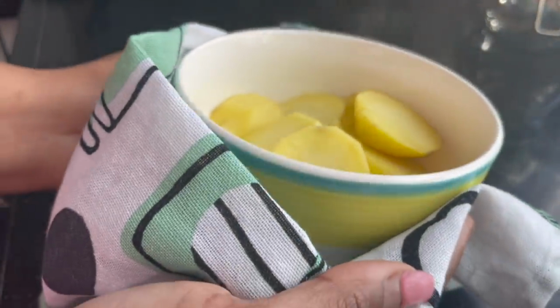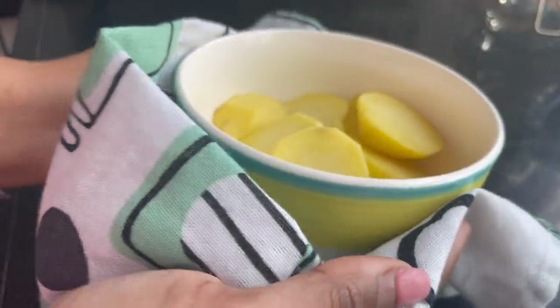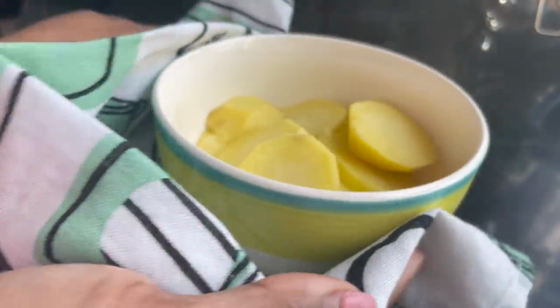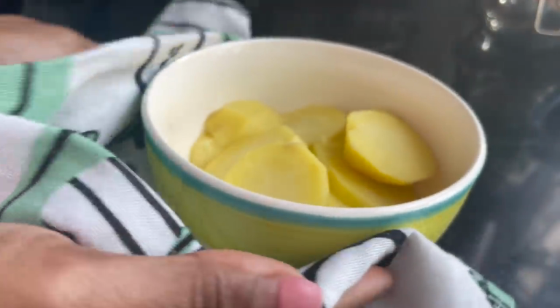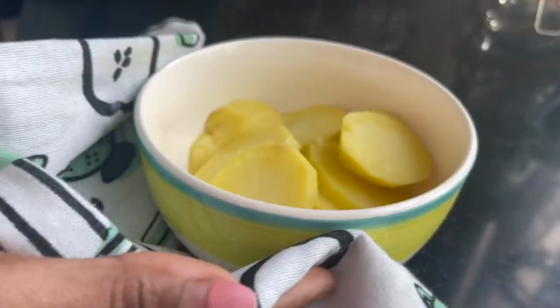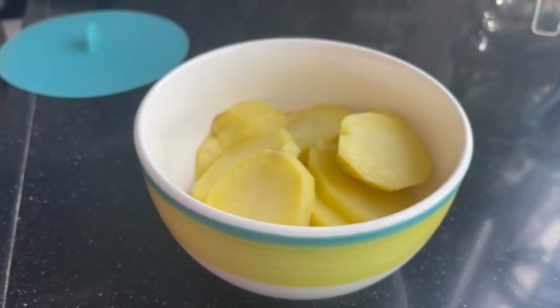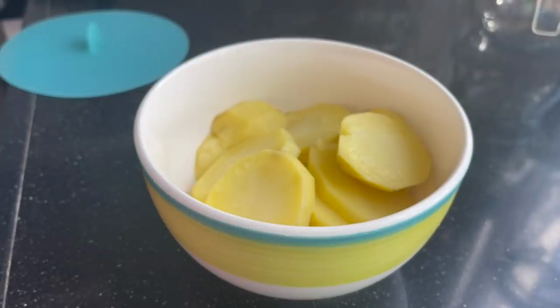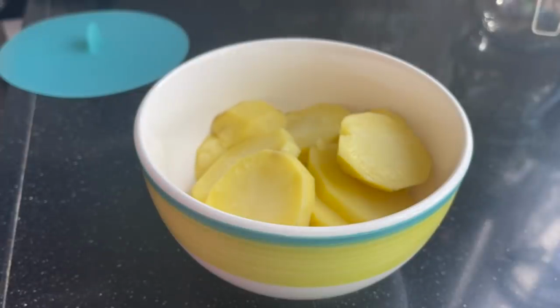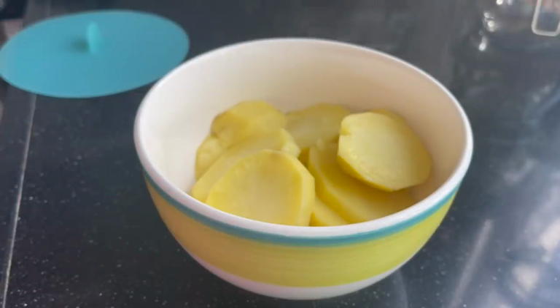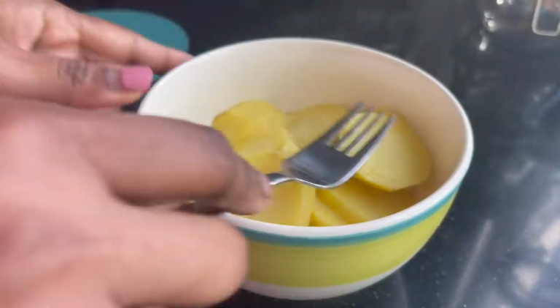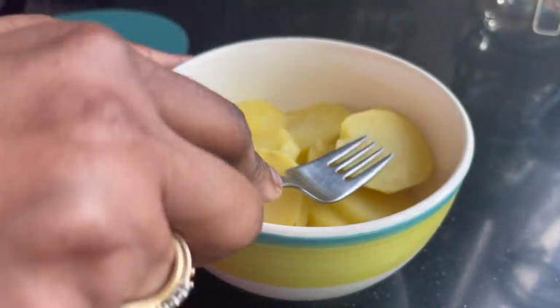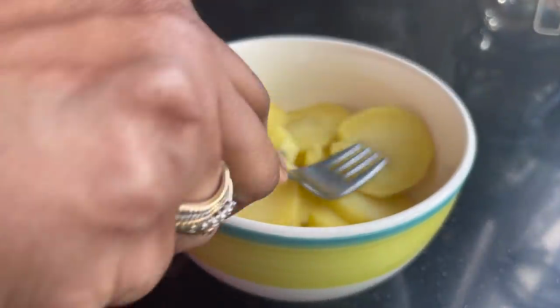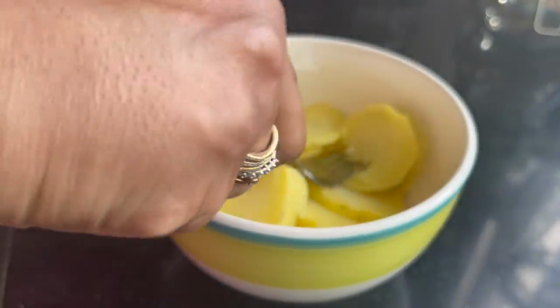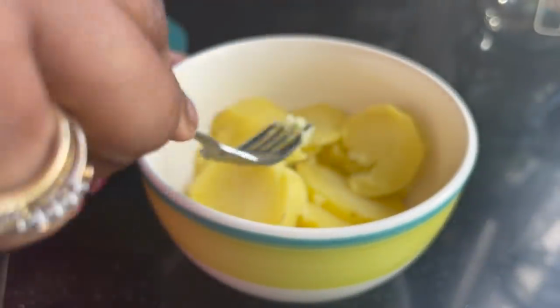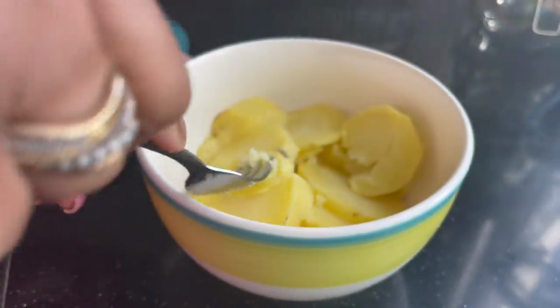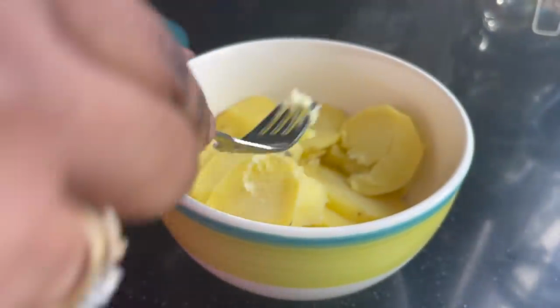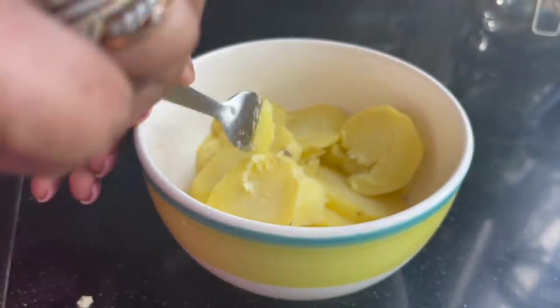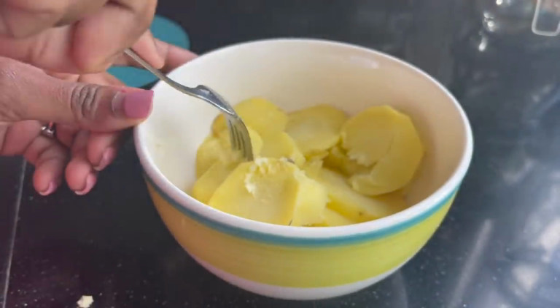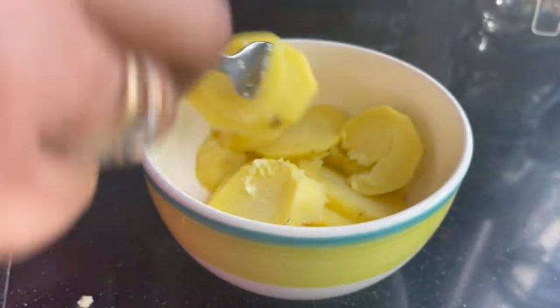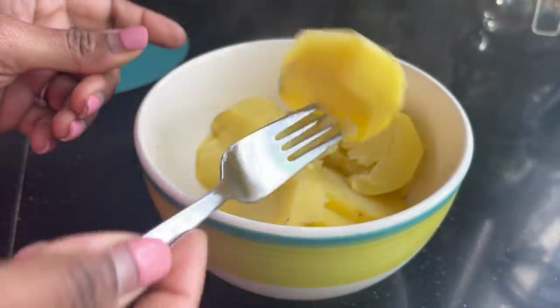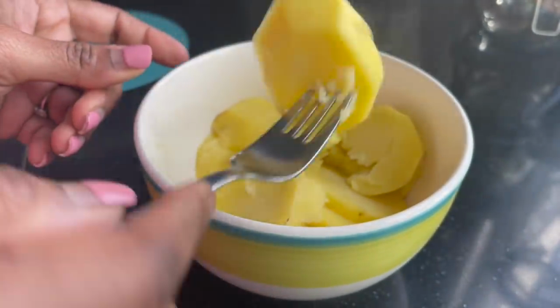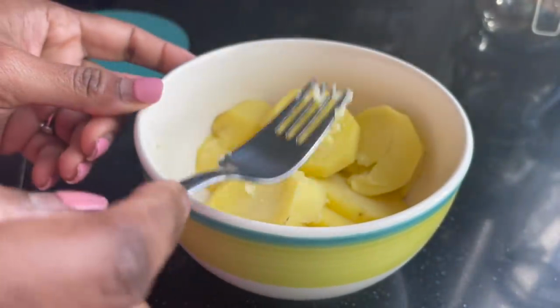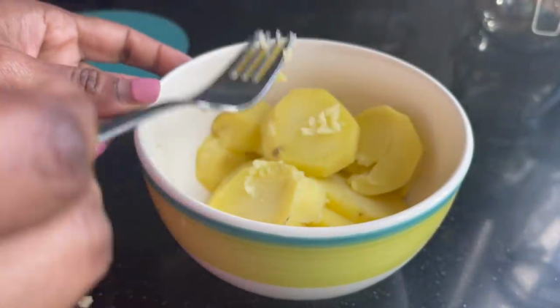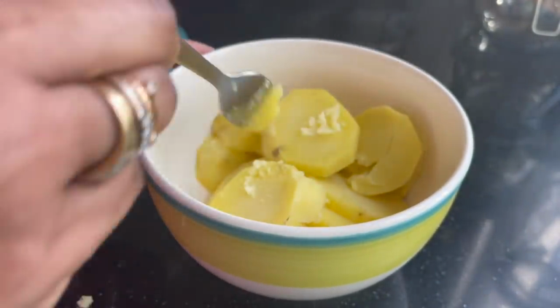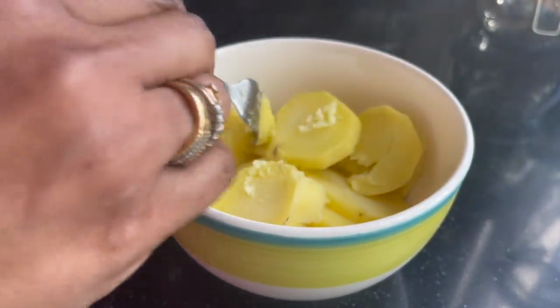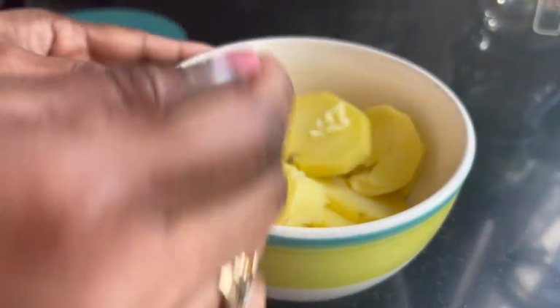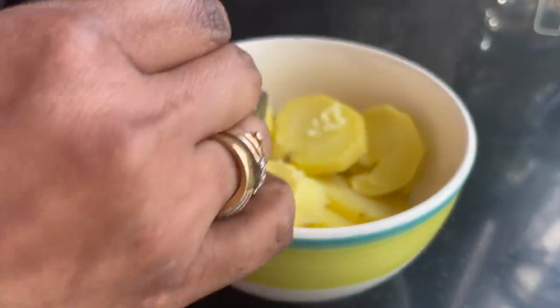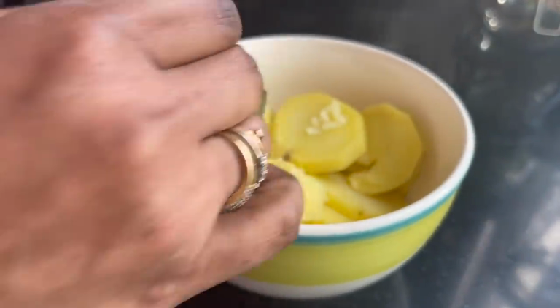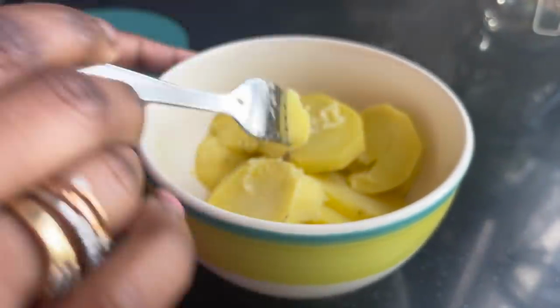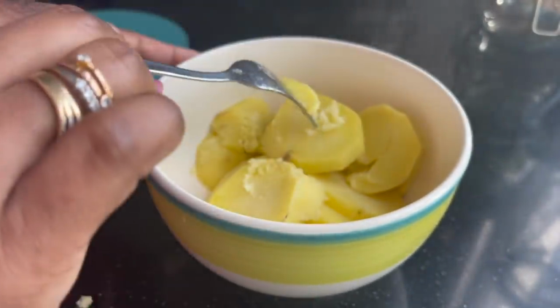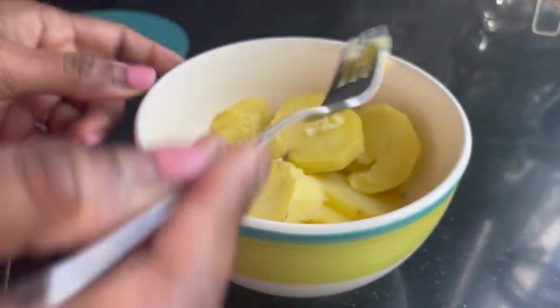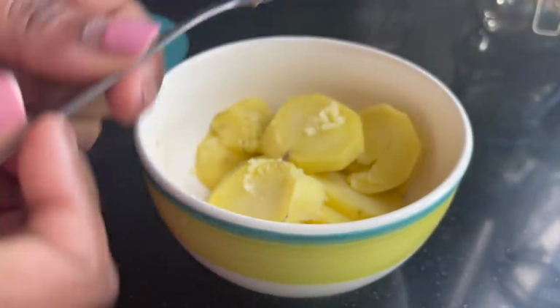Within three to four minutes my potatoes get boiled without creating any mess — see how smooth it is!